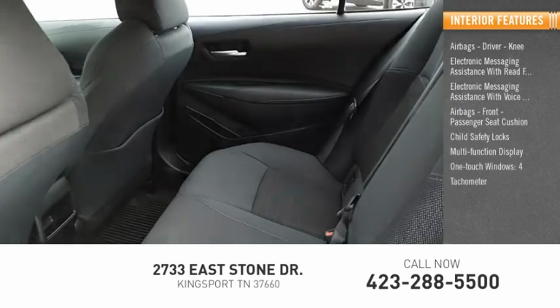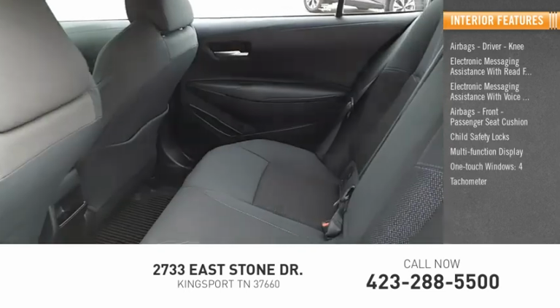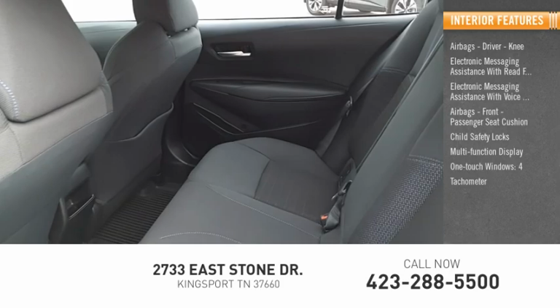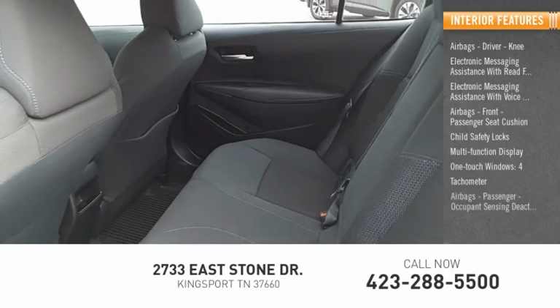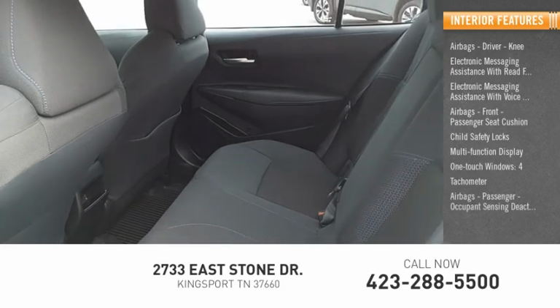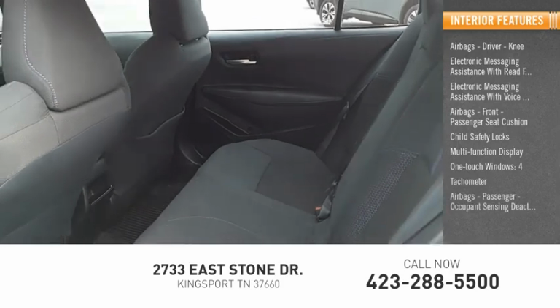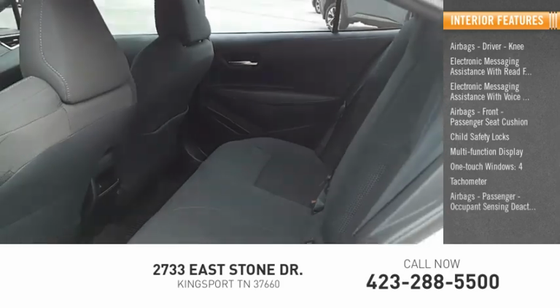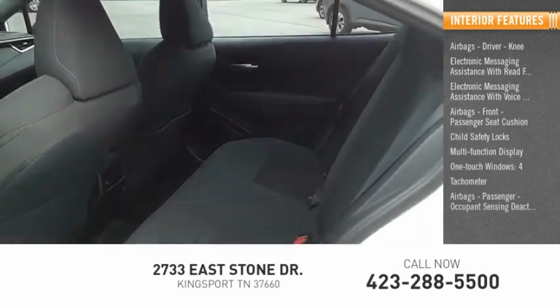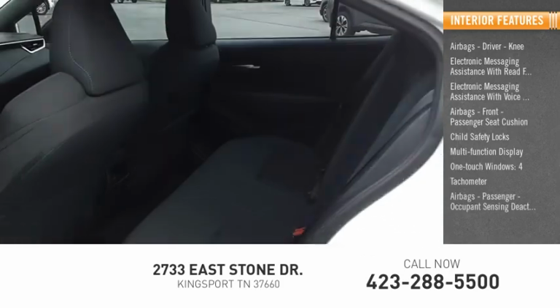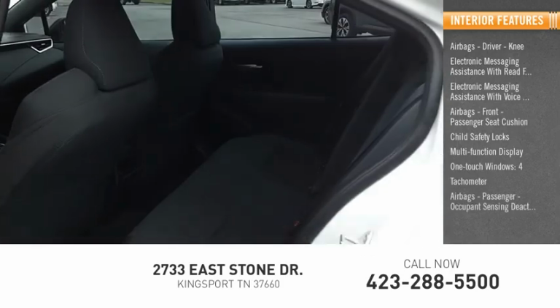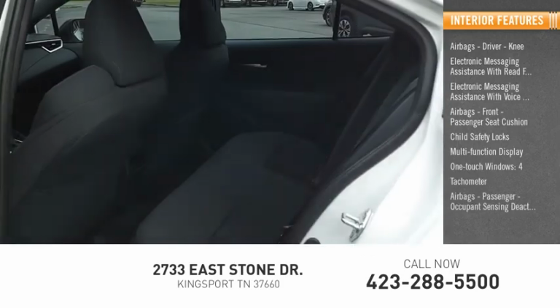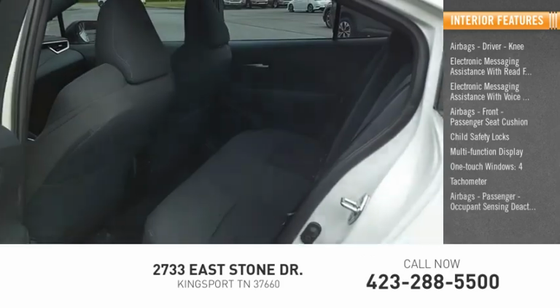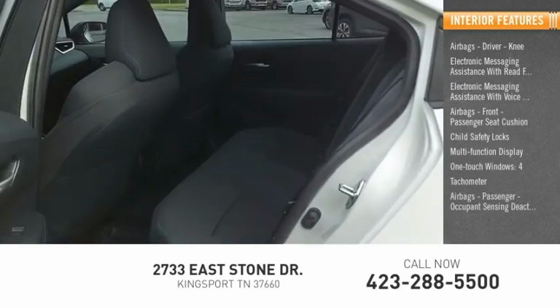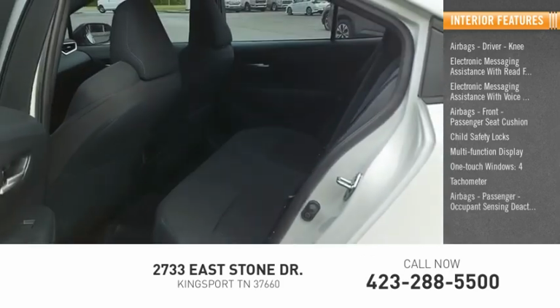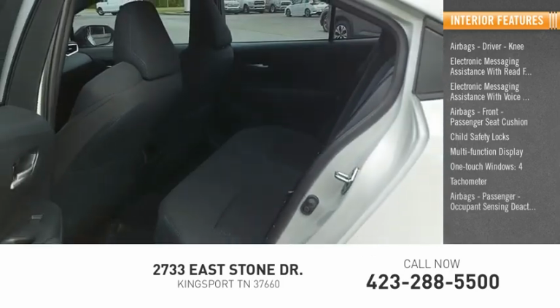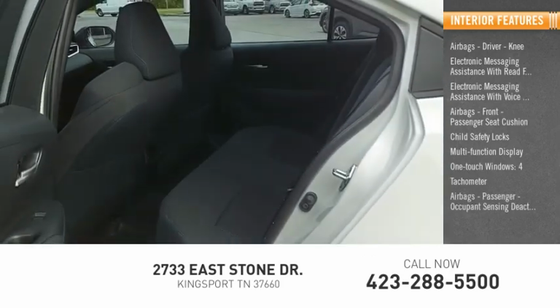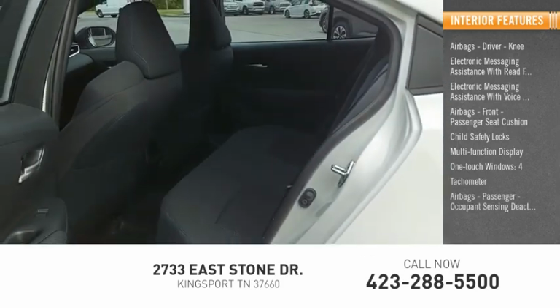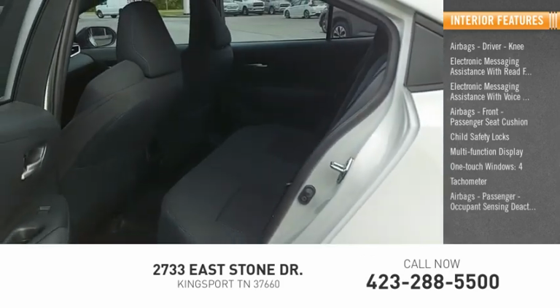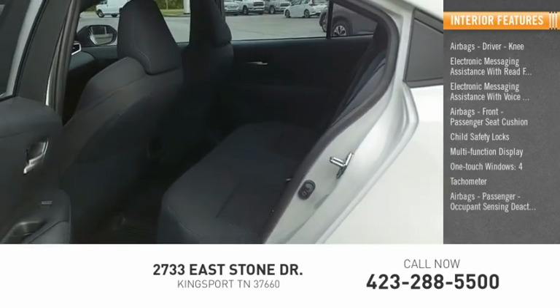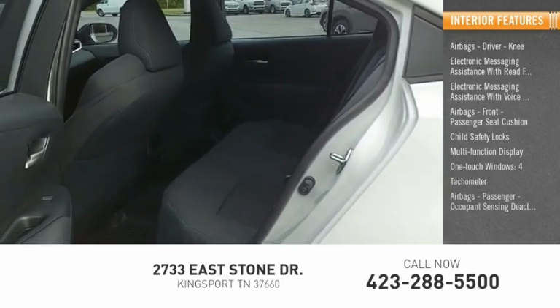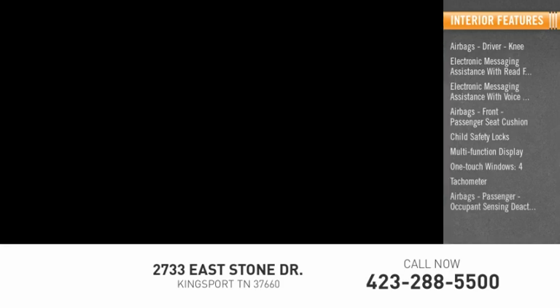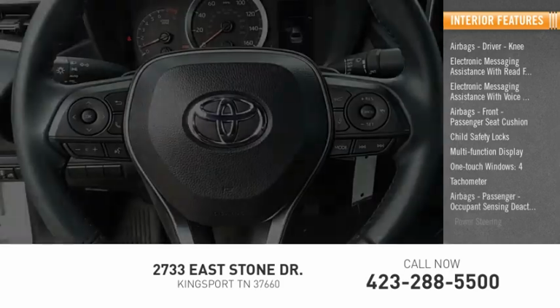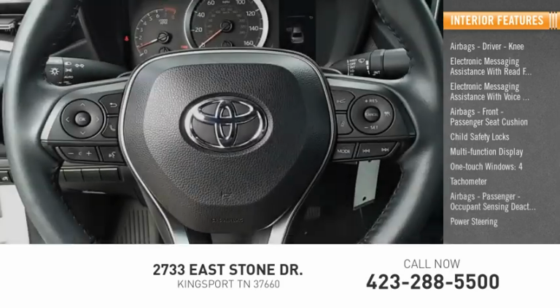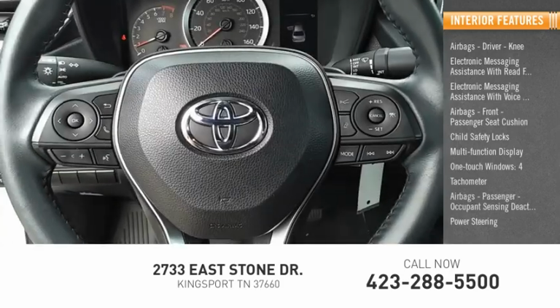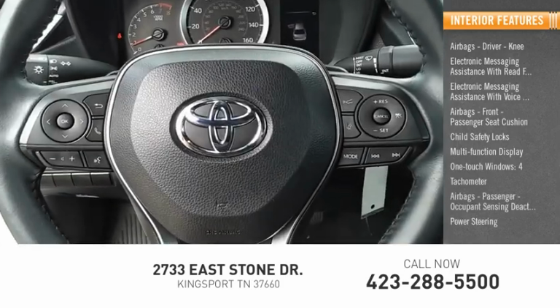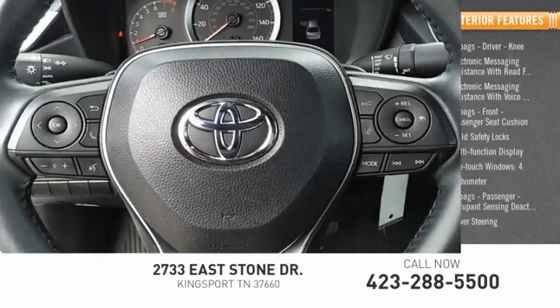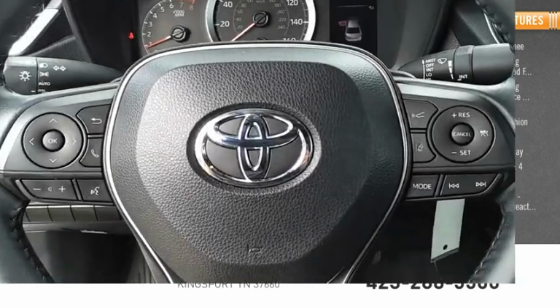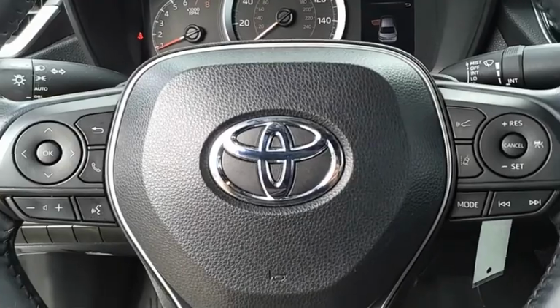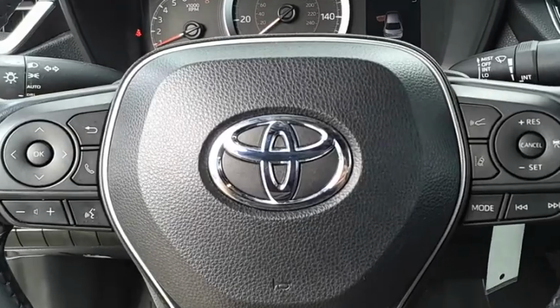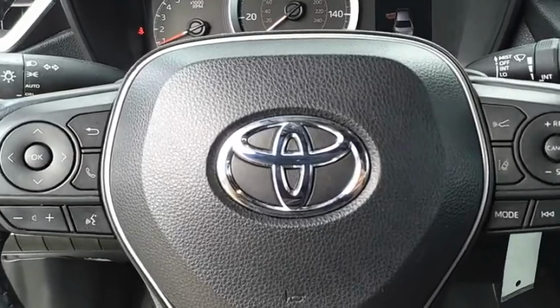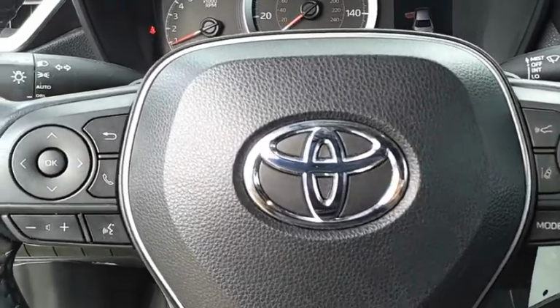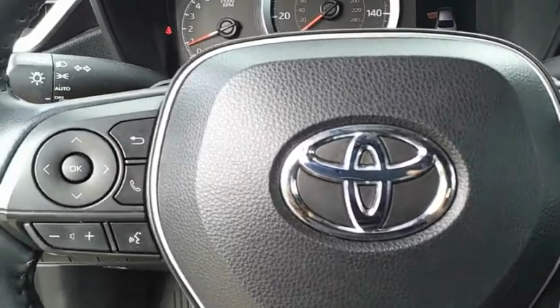Tachometer, airbags passenger occupant sensing deactivation, power steering. Come see the car for yourself.